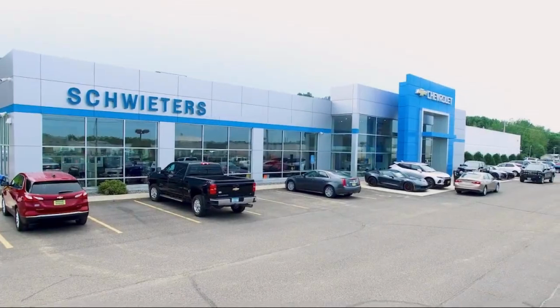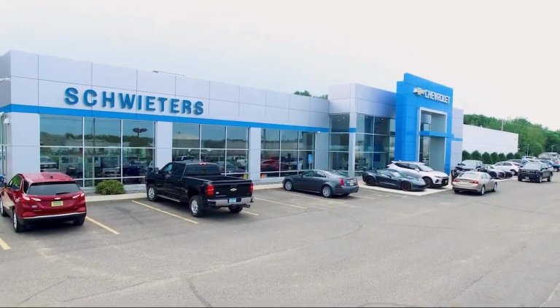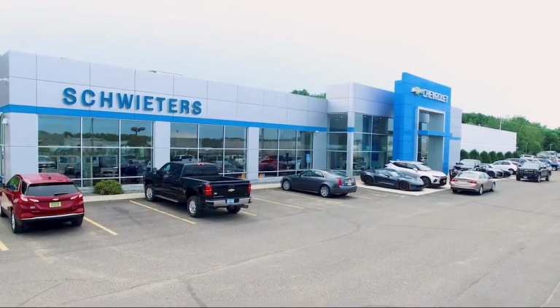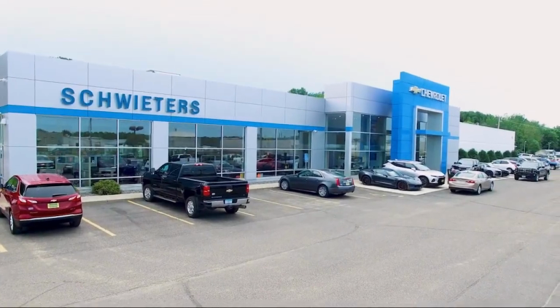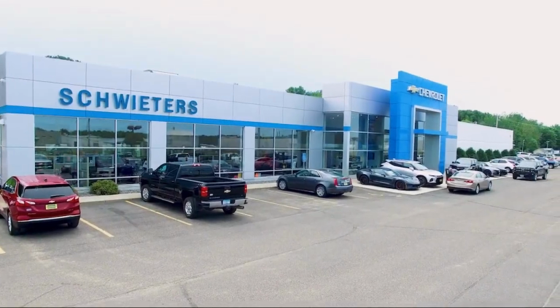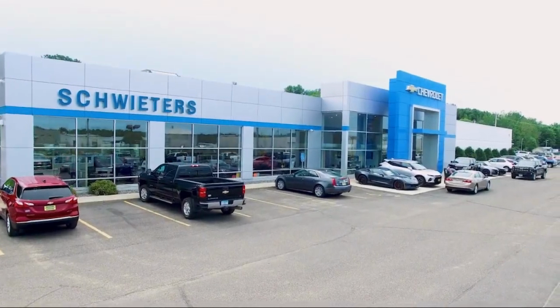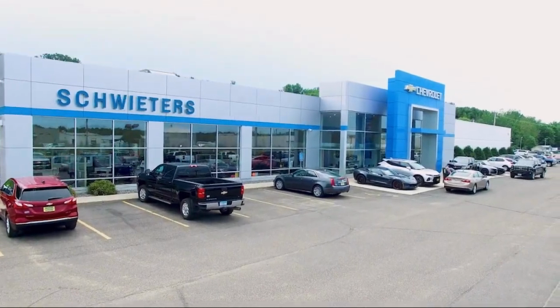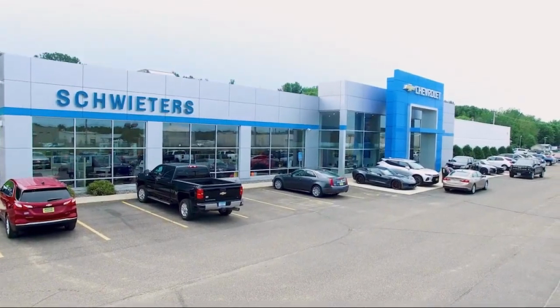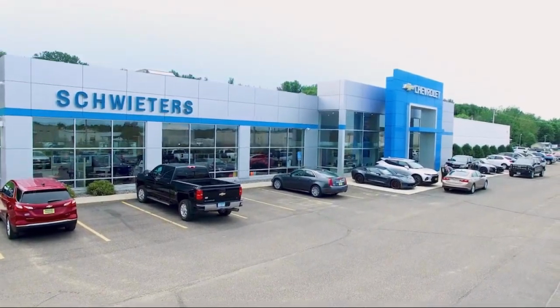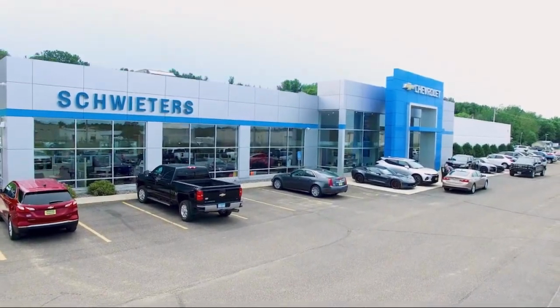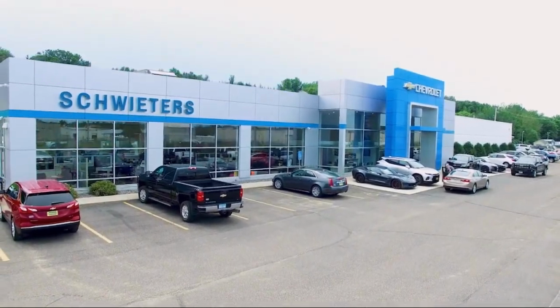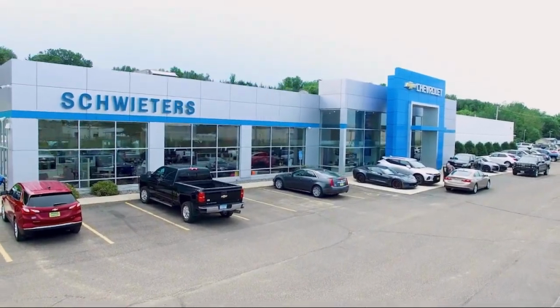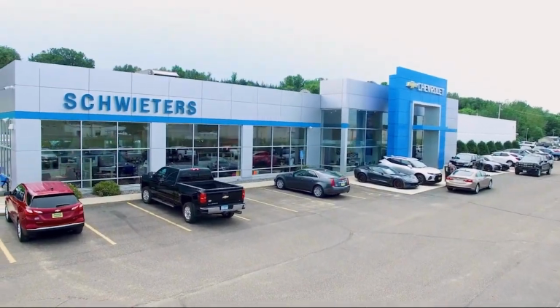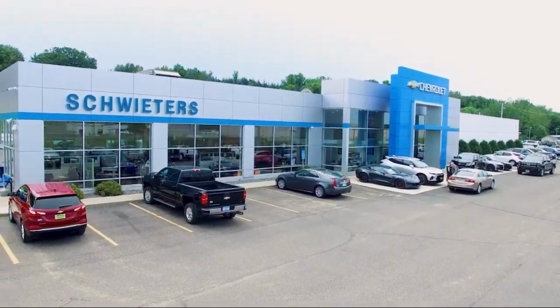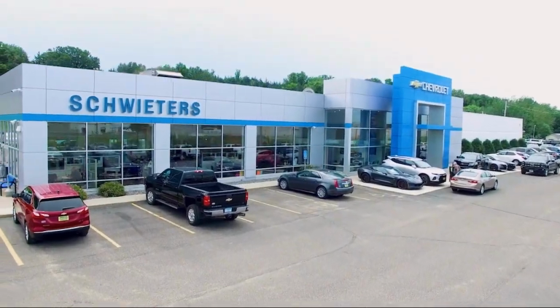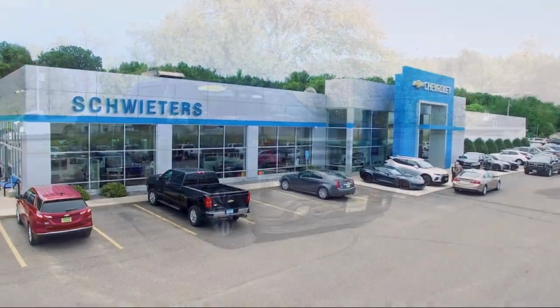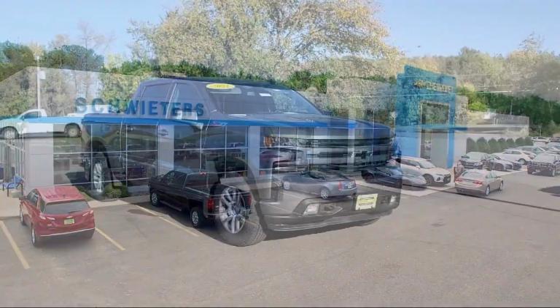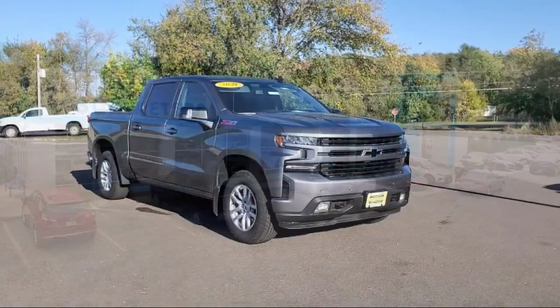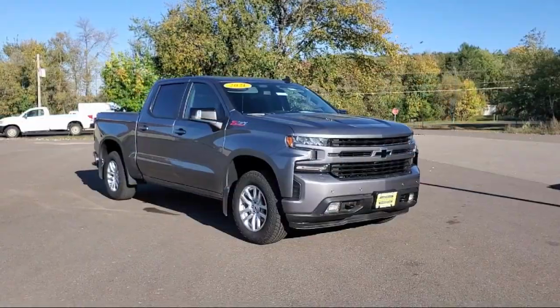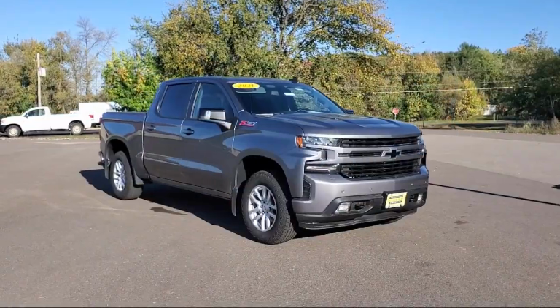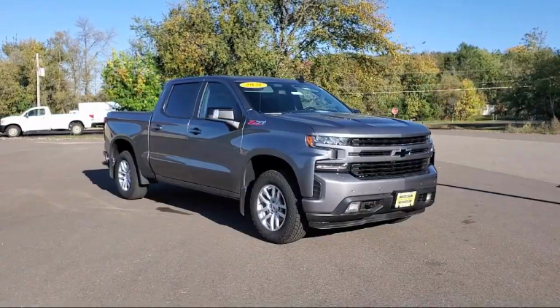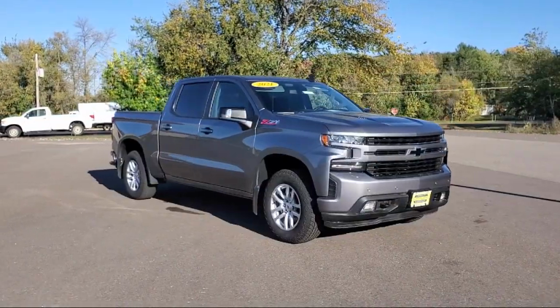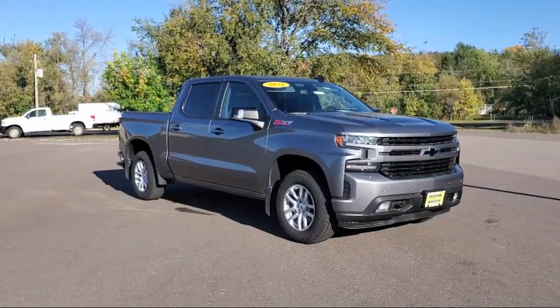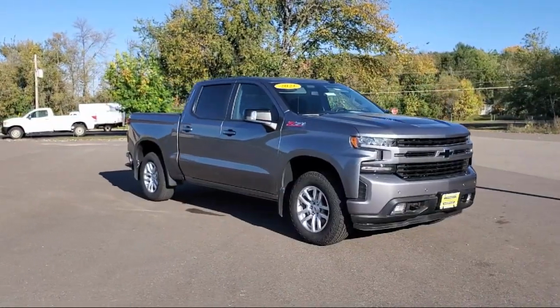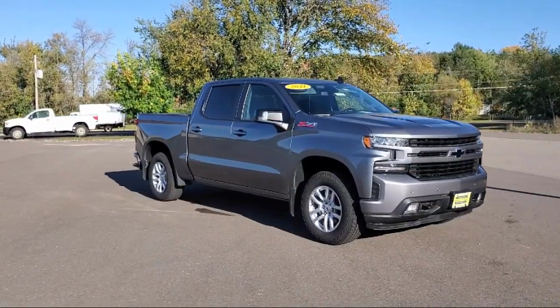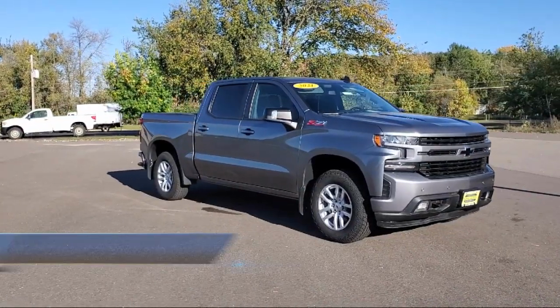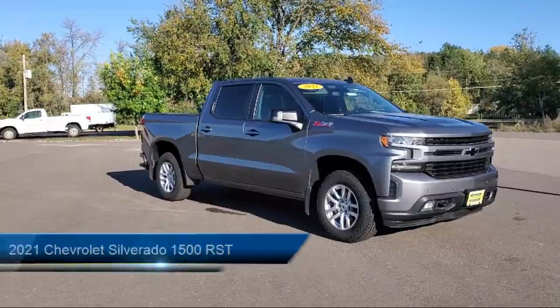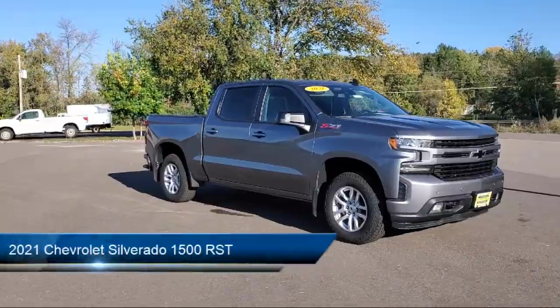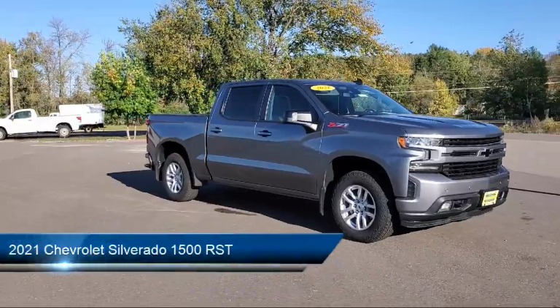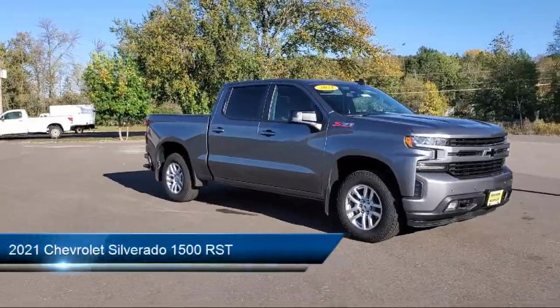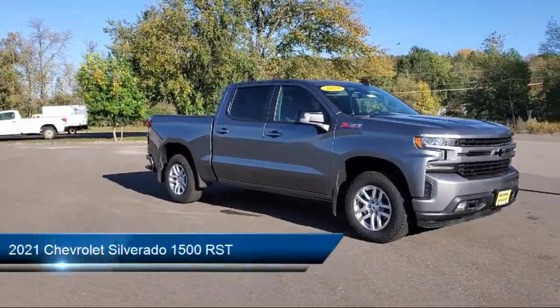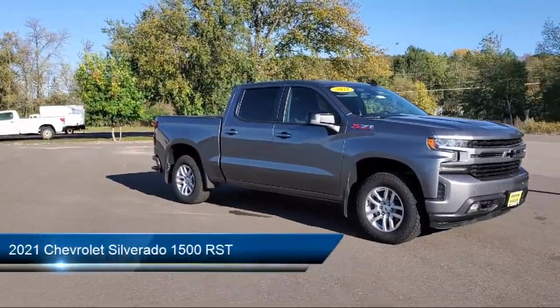Welcome to Schweders Chevrolet of Cold Spring. Here's a look at another one of our great vehicles in inventory.